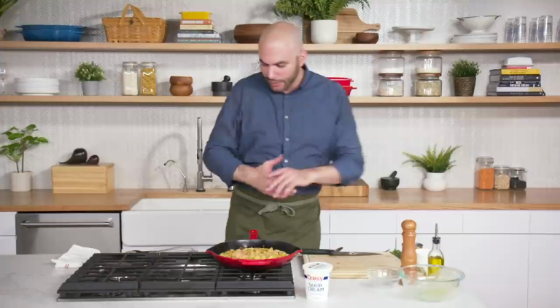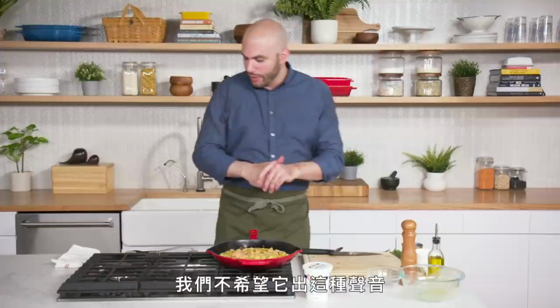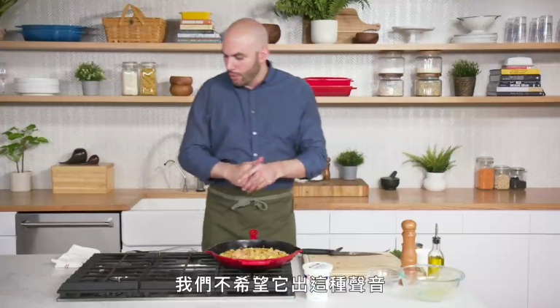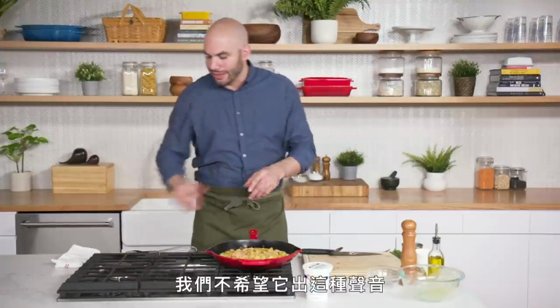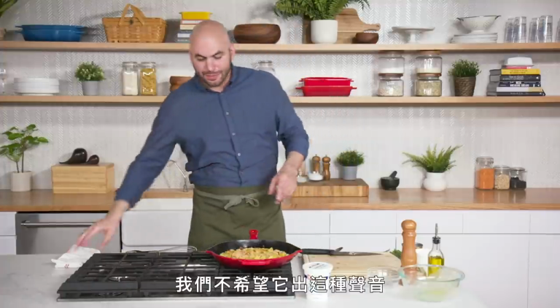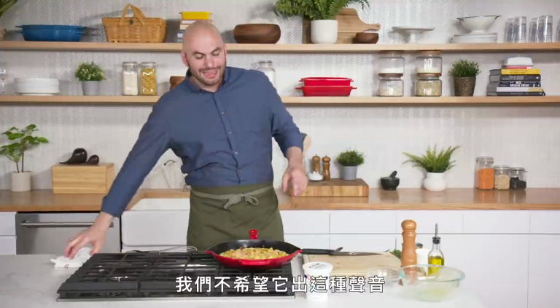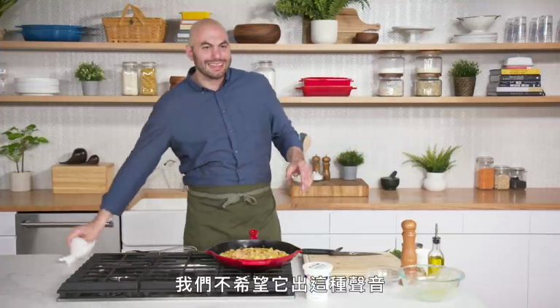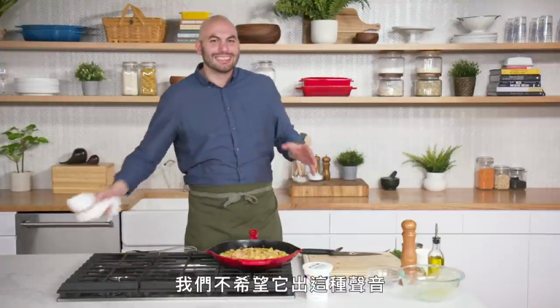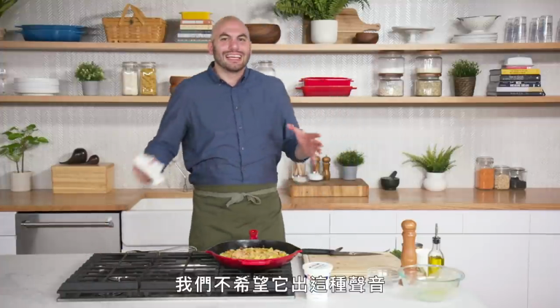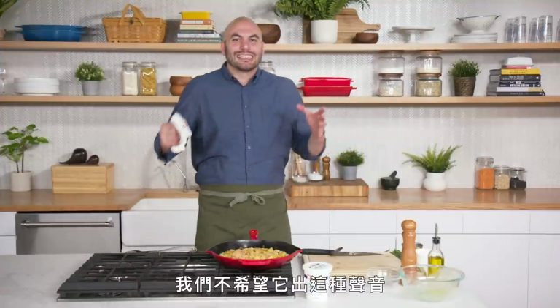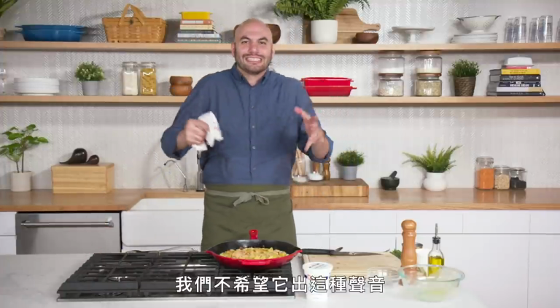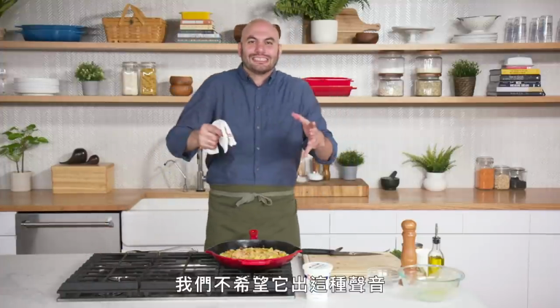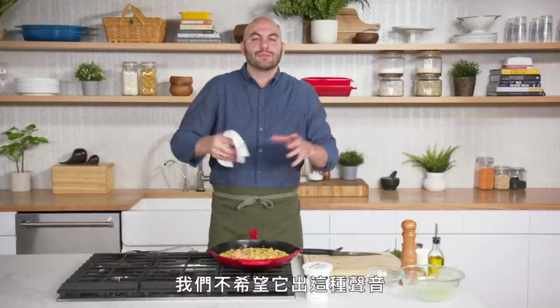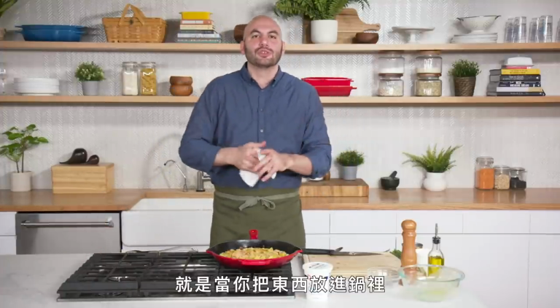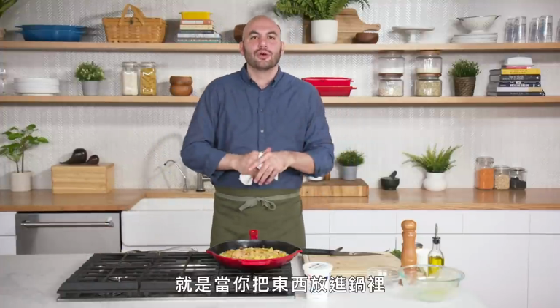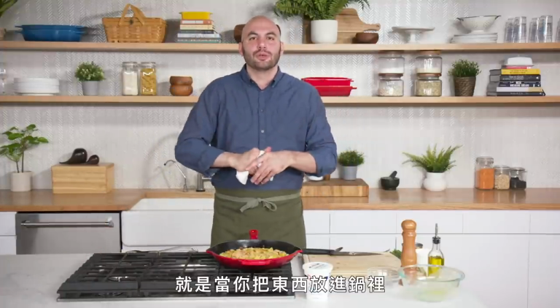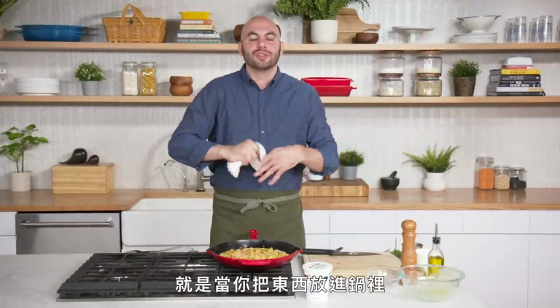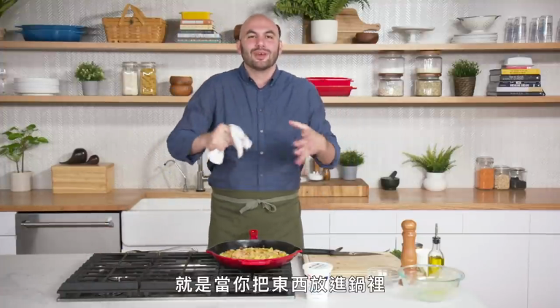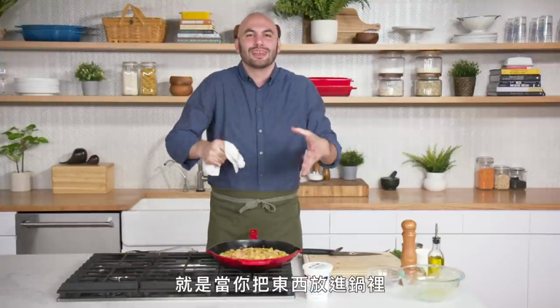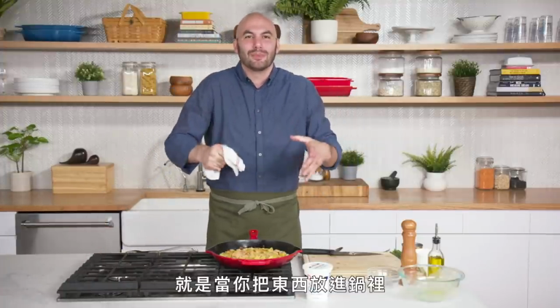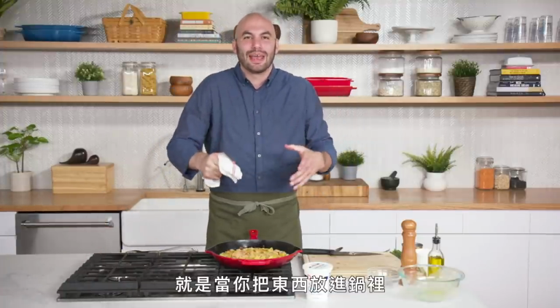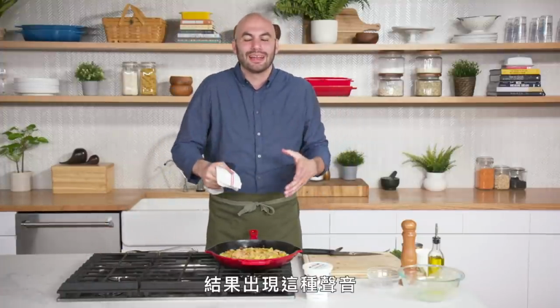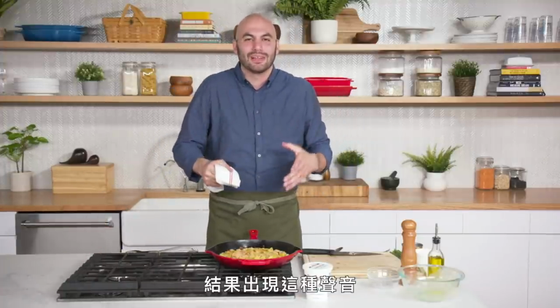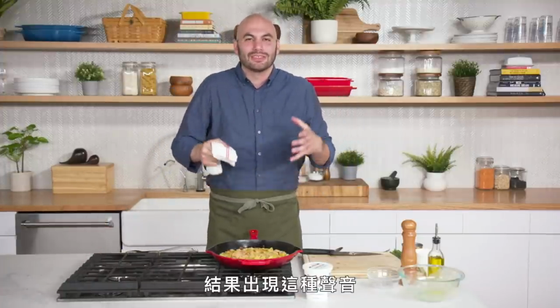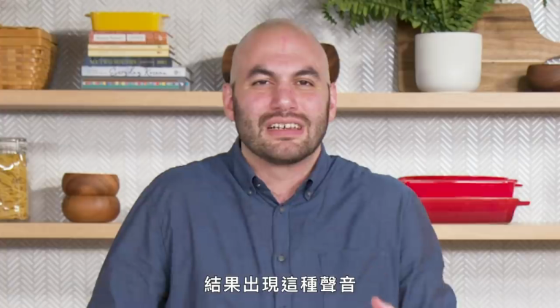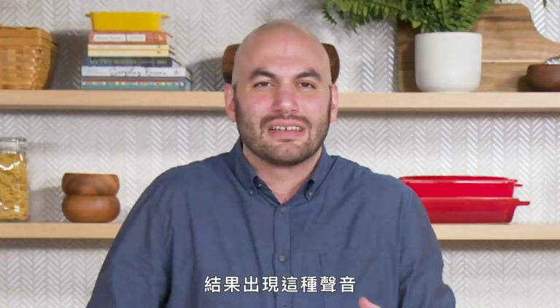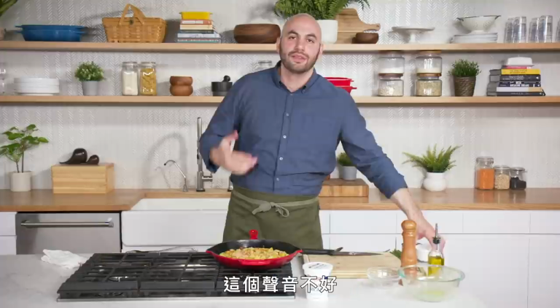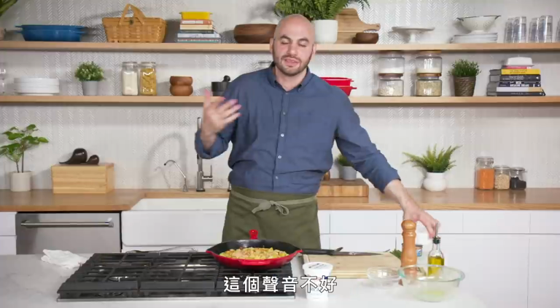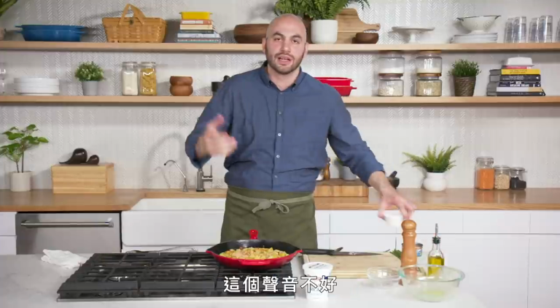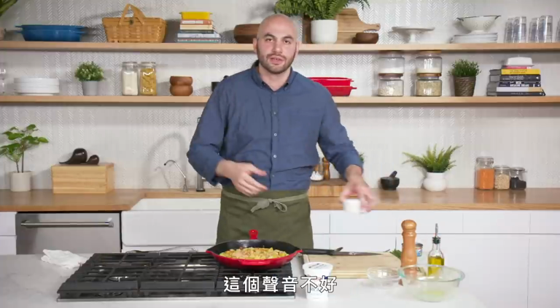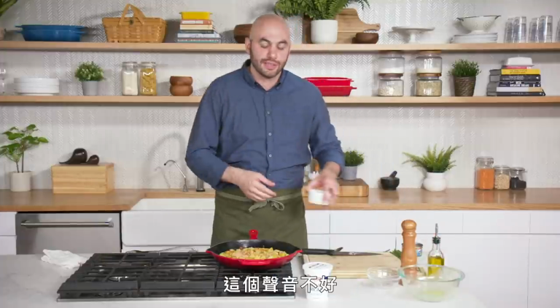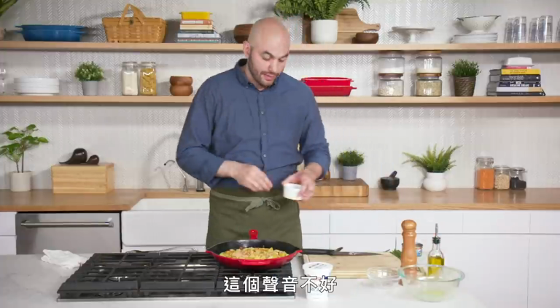We don't want it to be like this — when you put something in a pan and it goes like that. That's not a good sound.